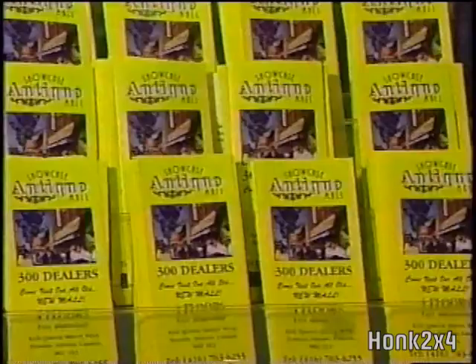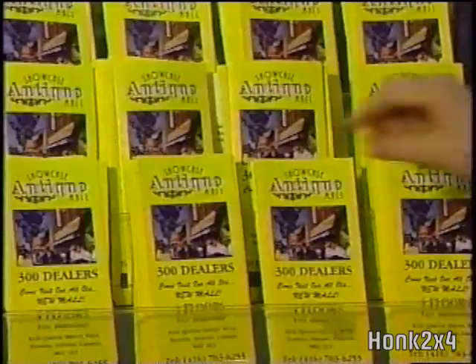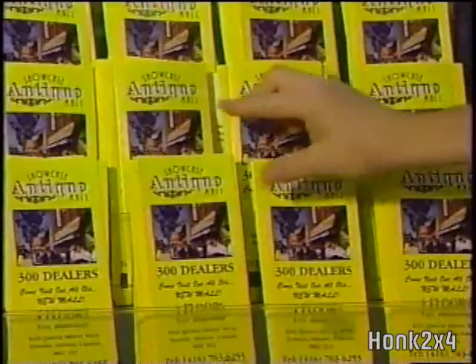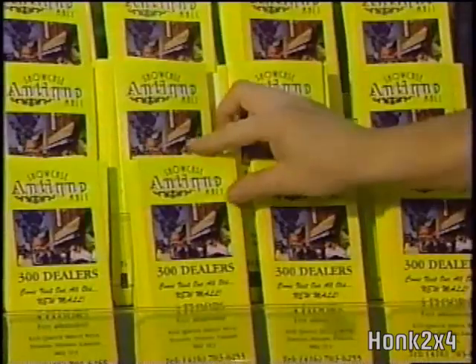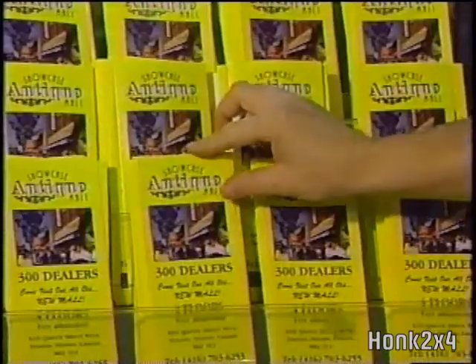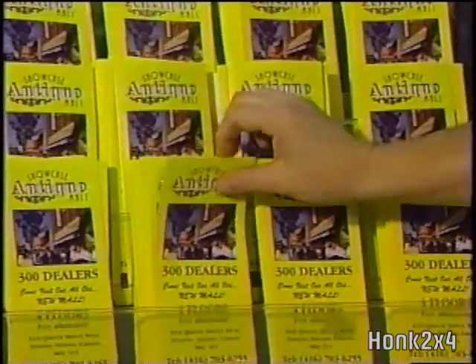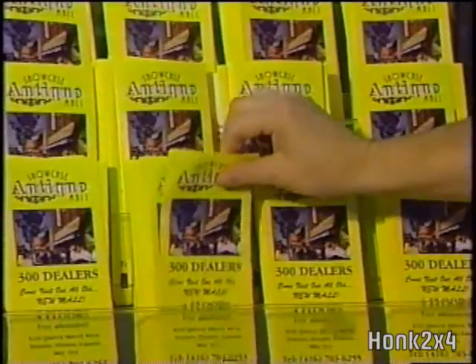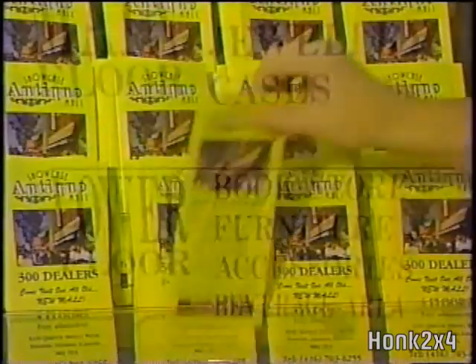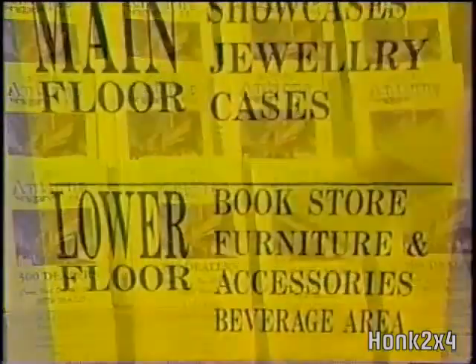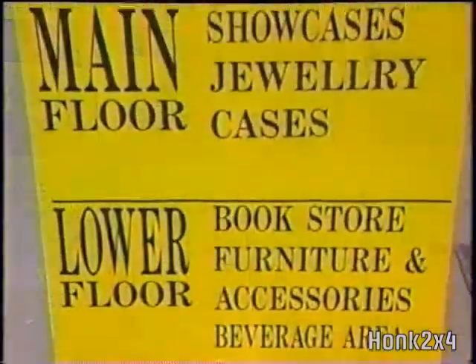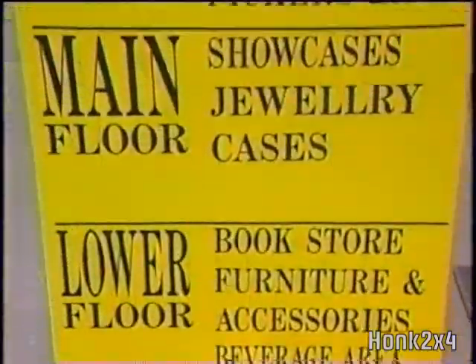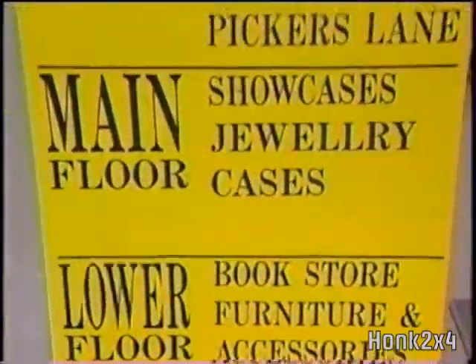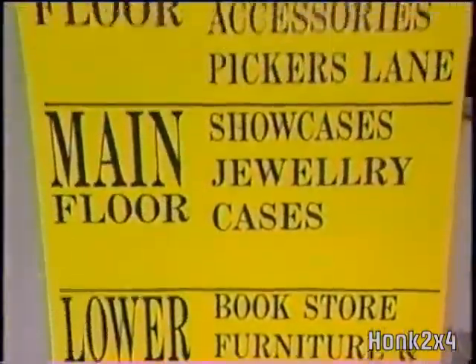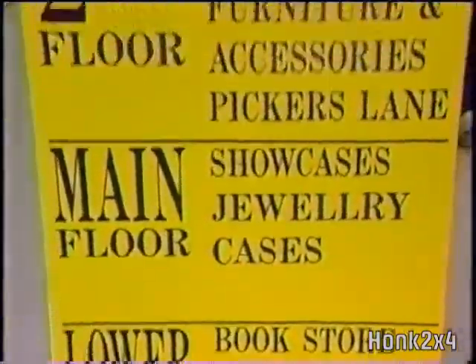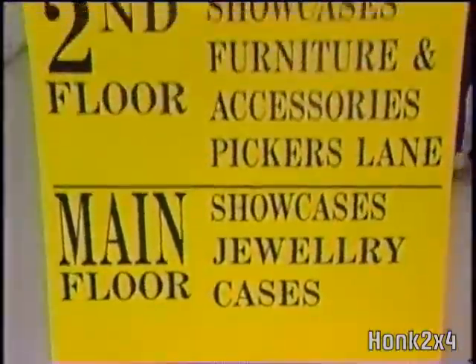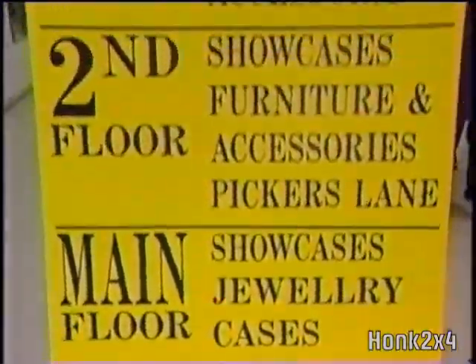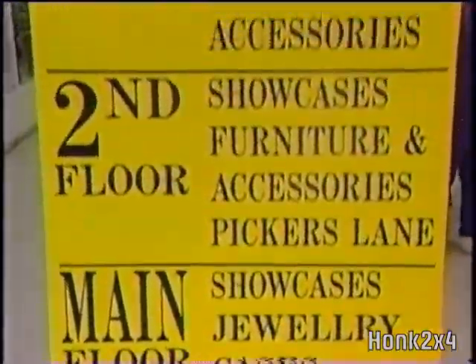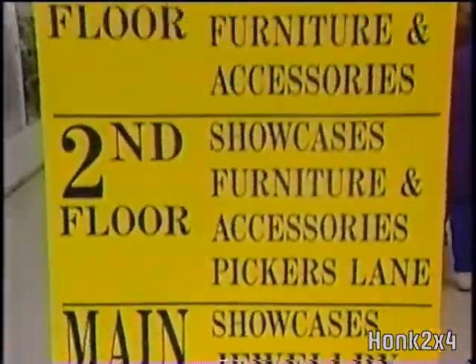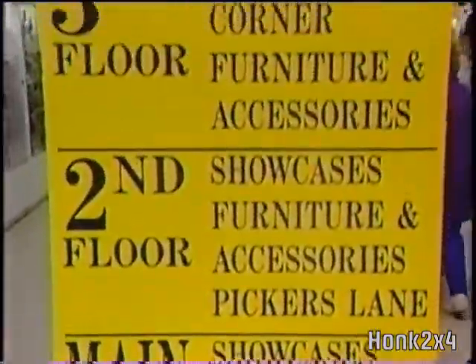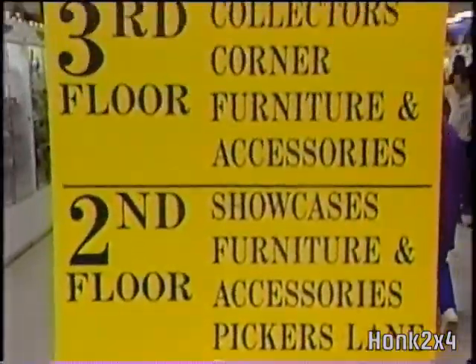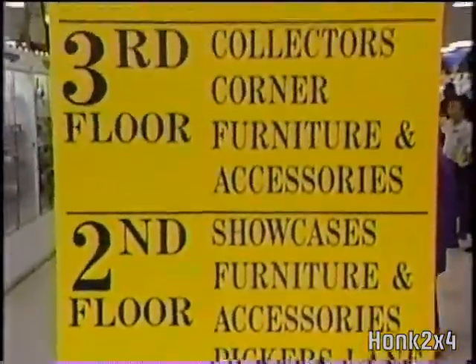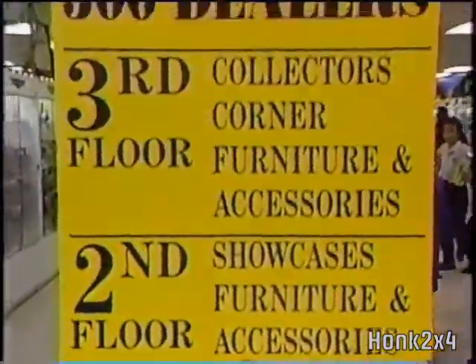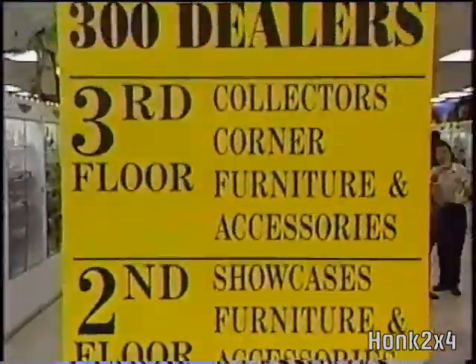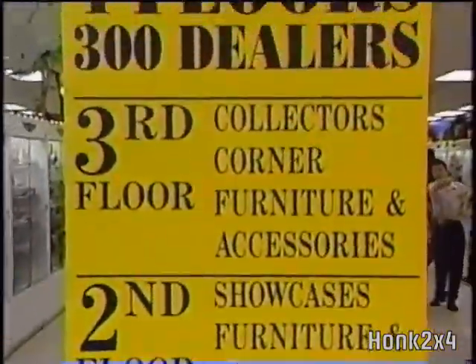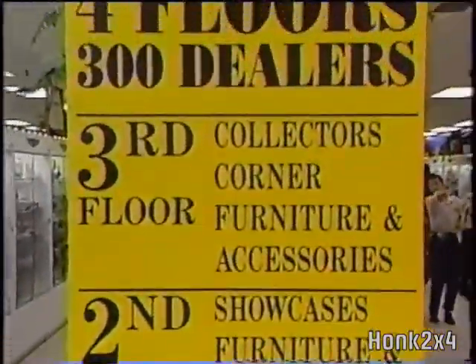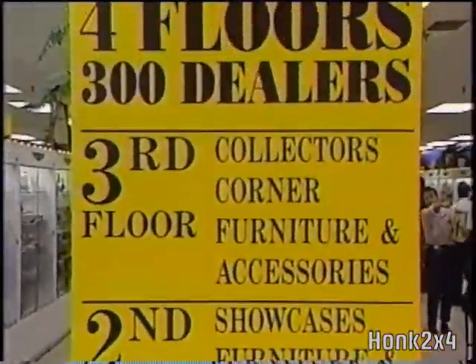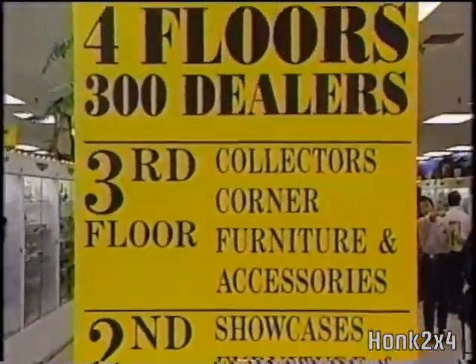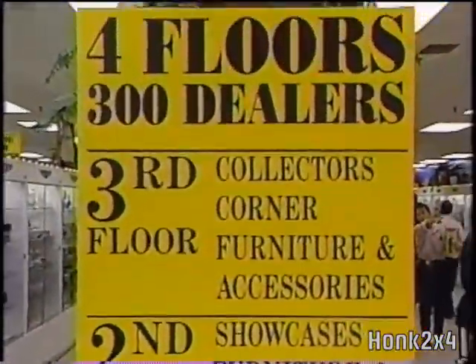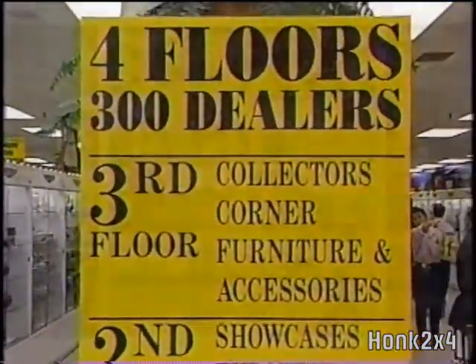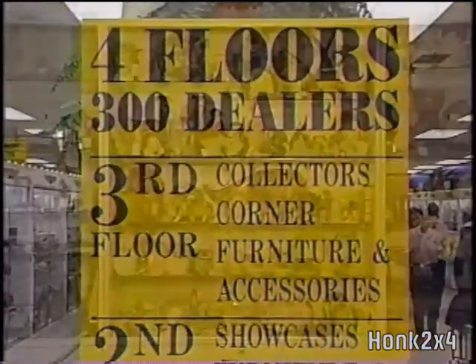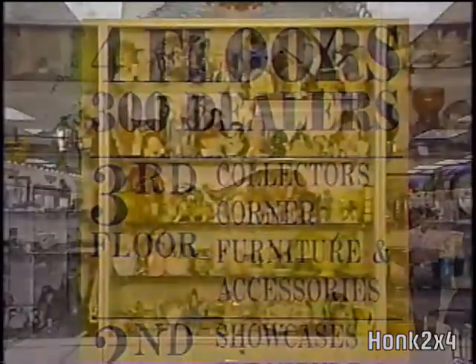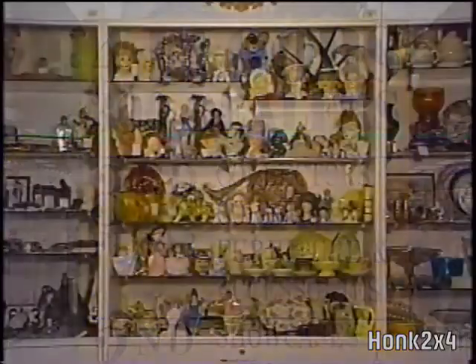It's unique and it's all antique. The Showcase Antique Mall in the heart of Toronto's antique district of Queen and Bathurst.